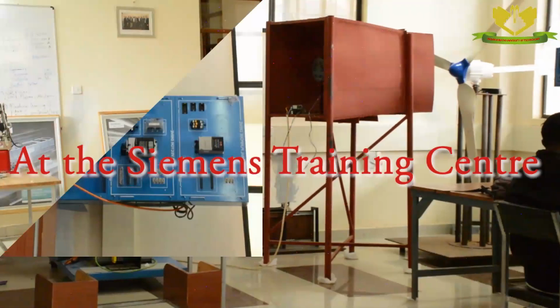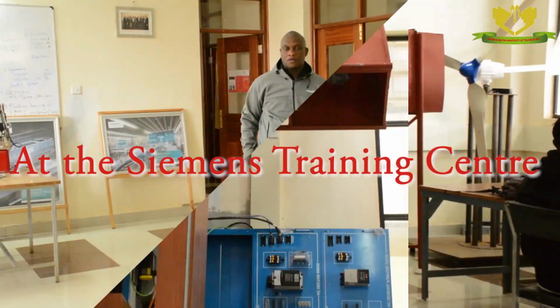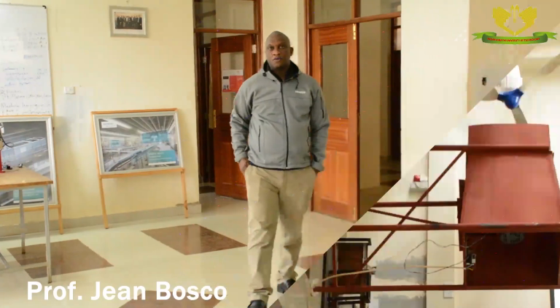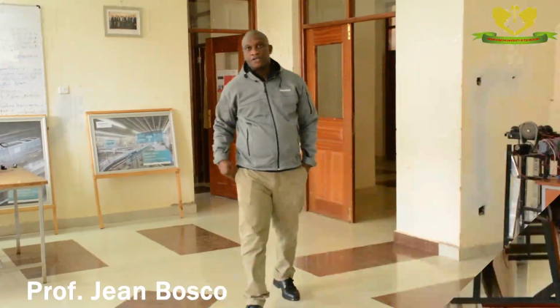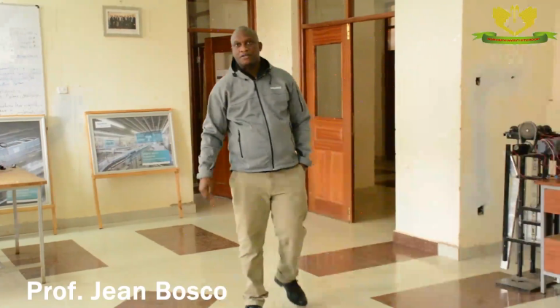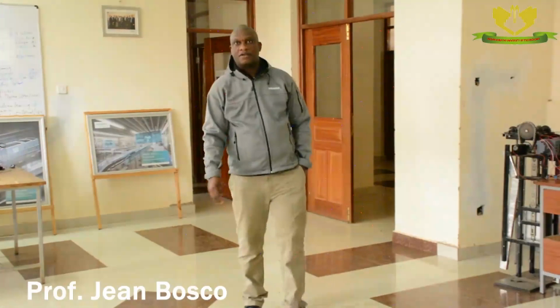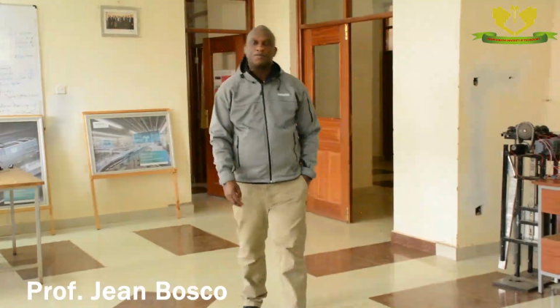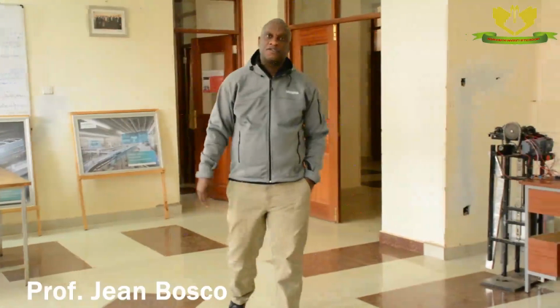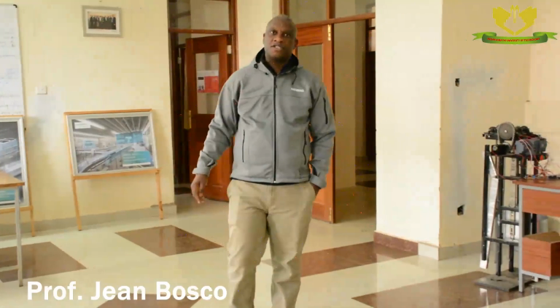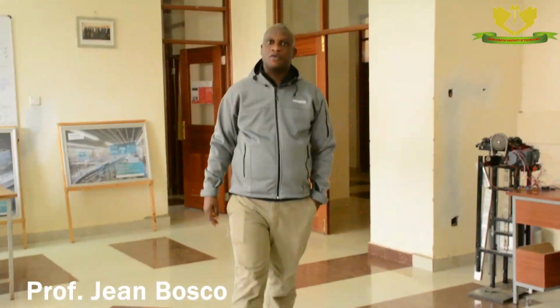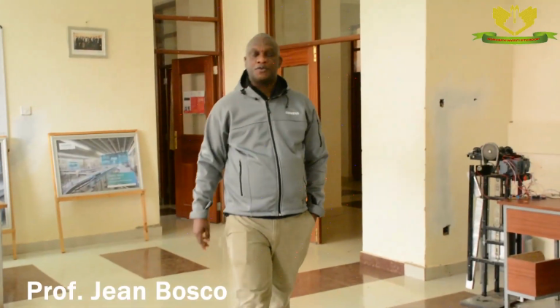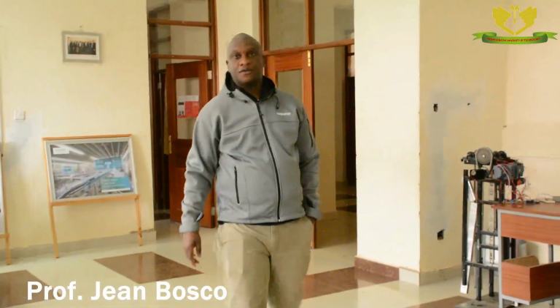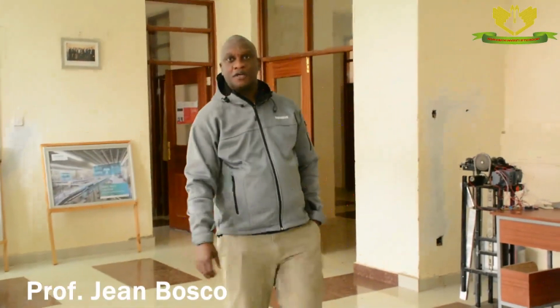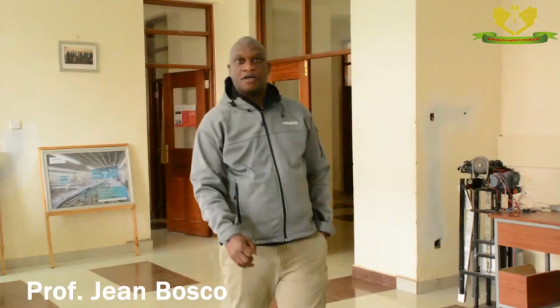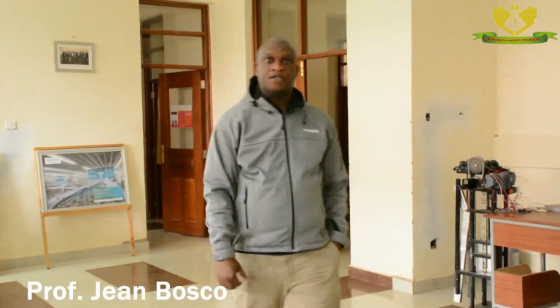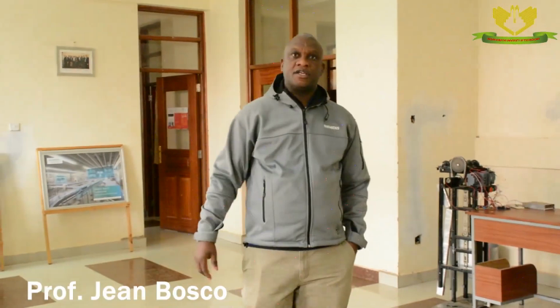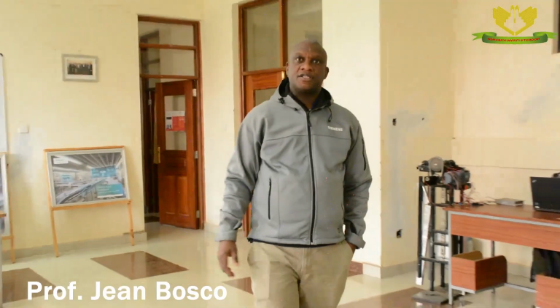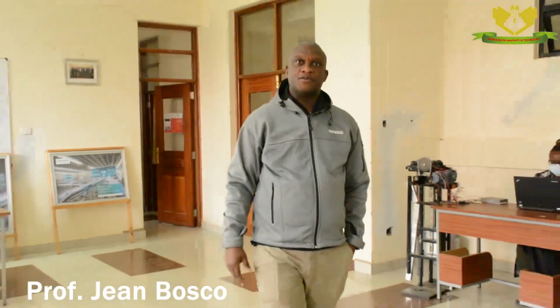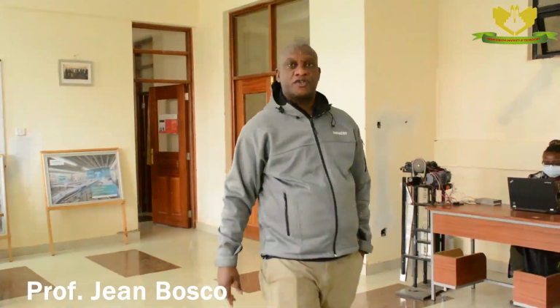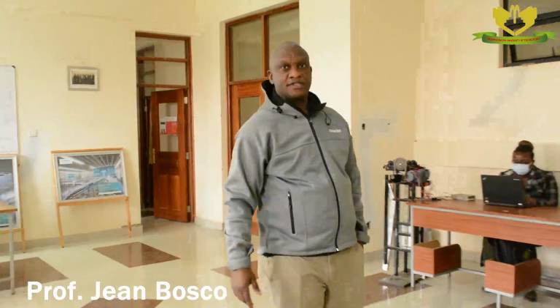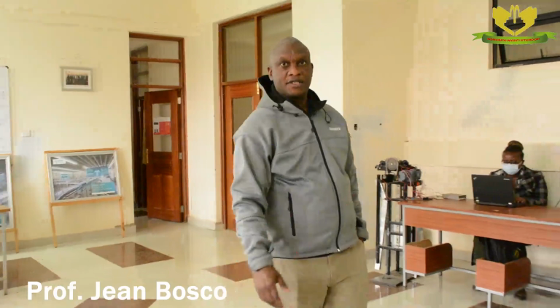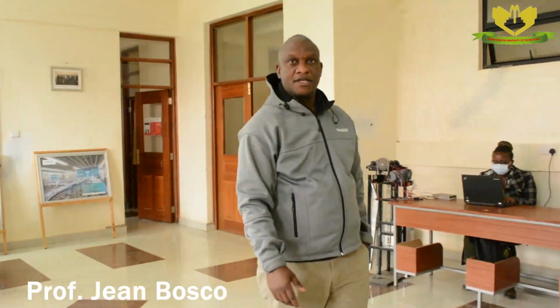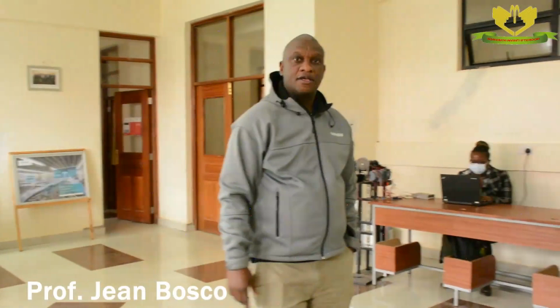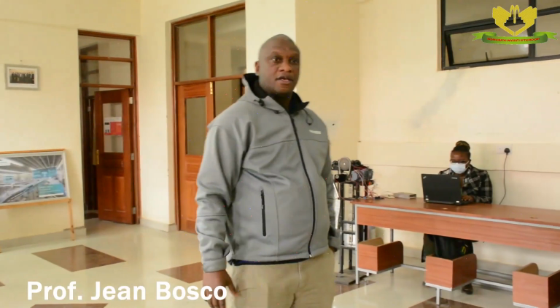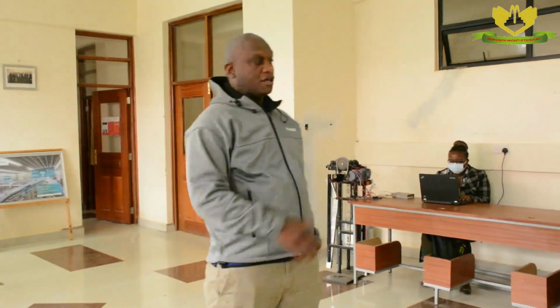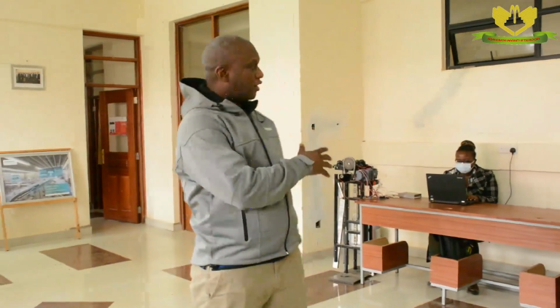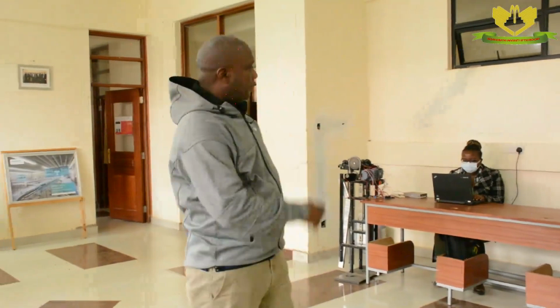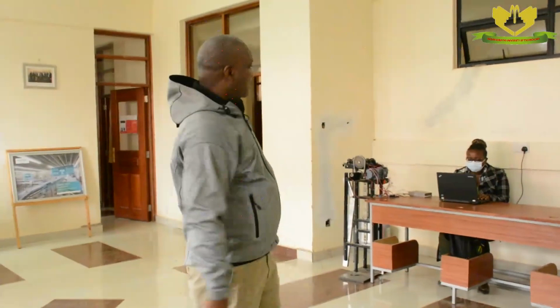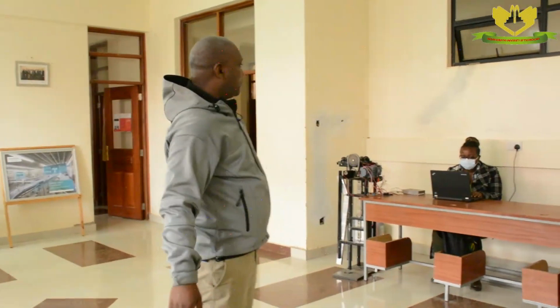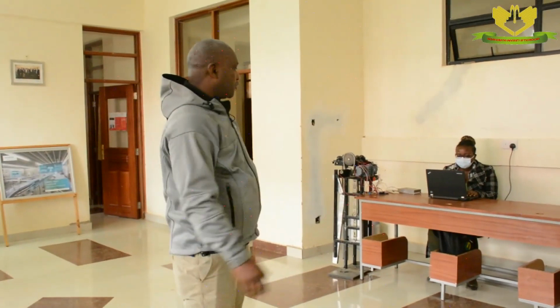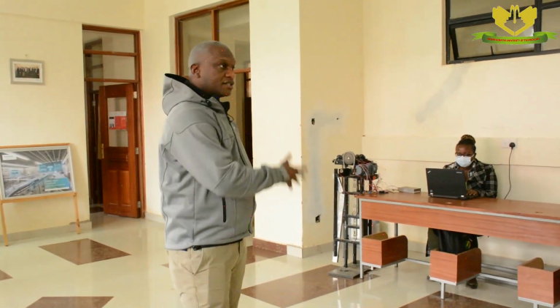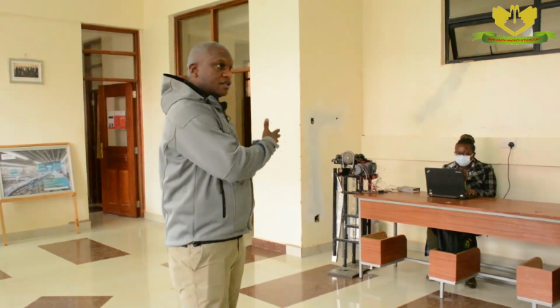Good morning. I'm Prof. Jan Bosco. I'm the director of the Simmons Training Center. Here we are at the Simmons Training Center.